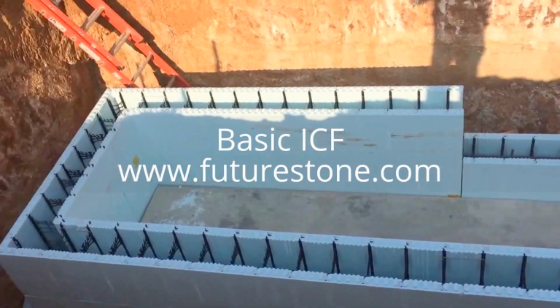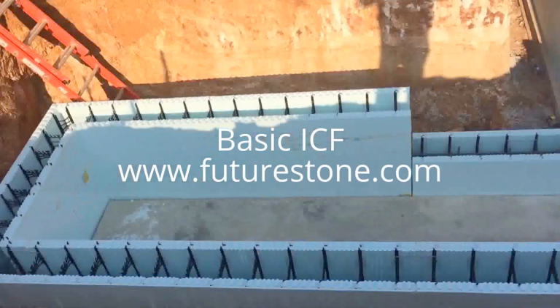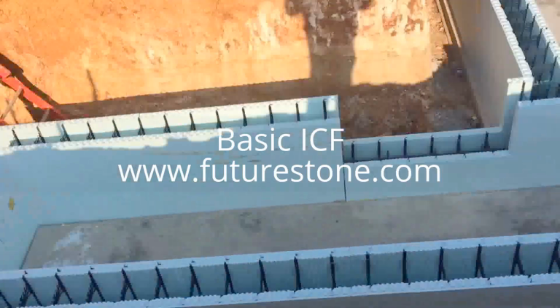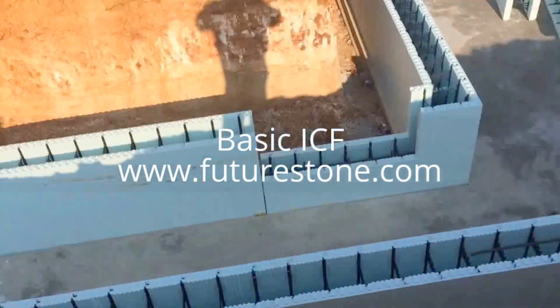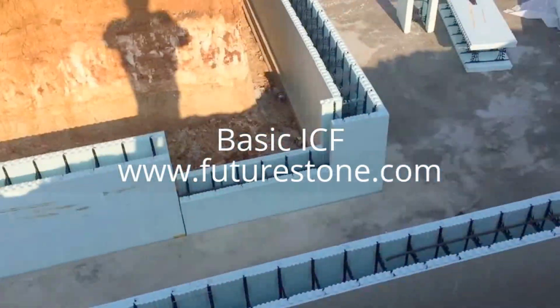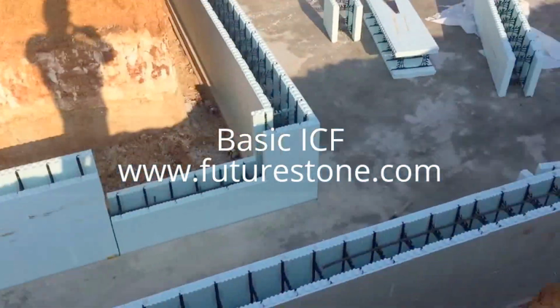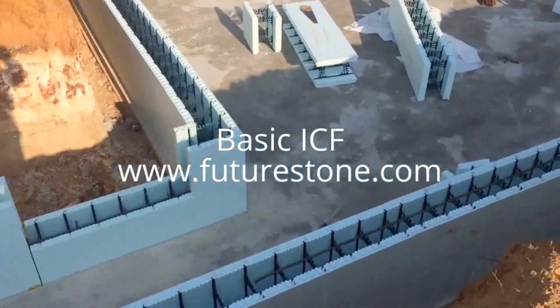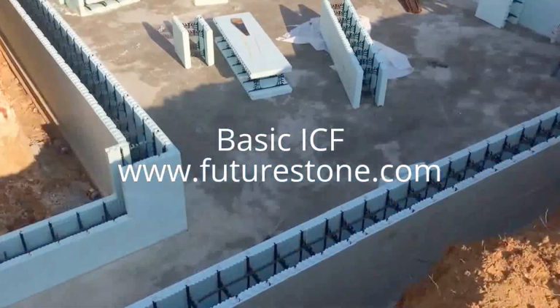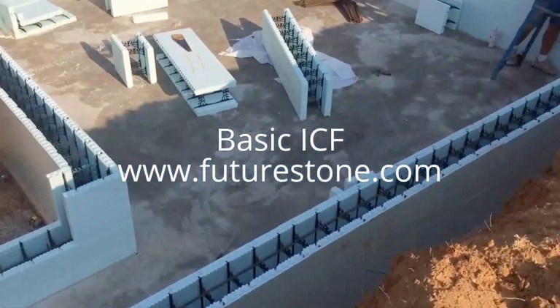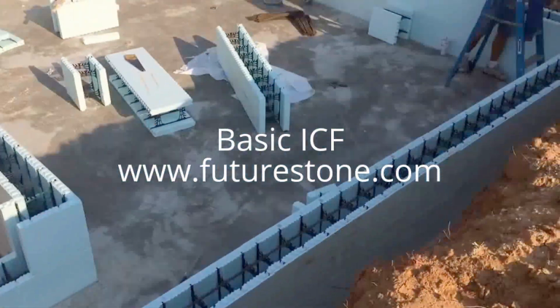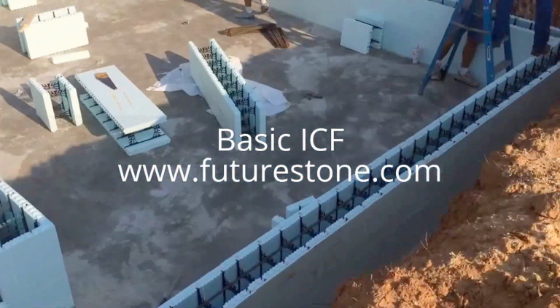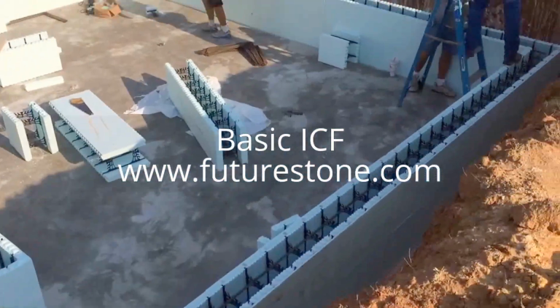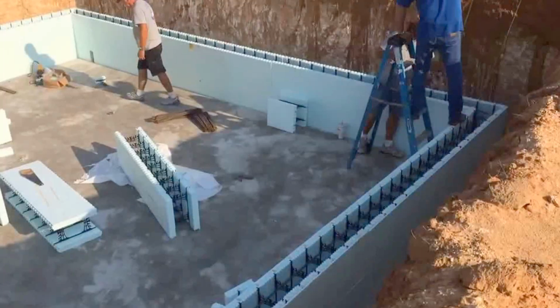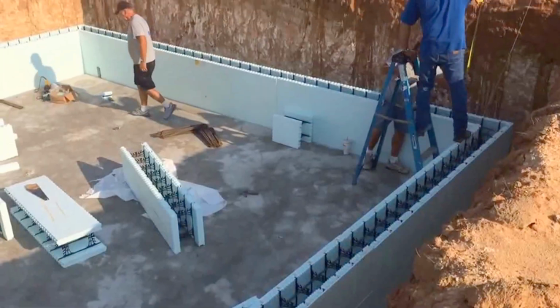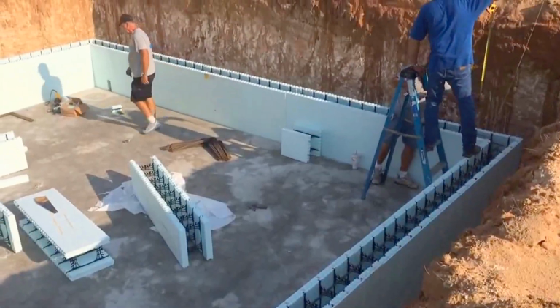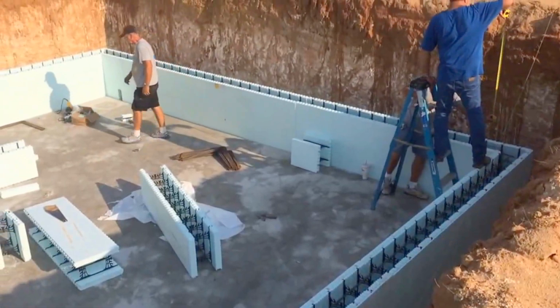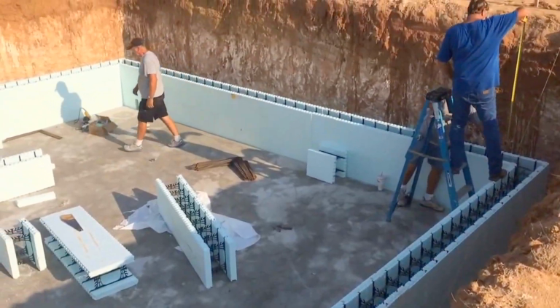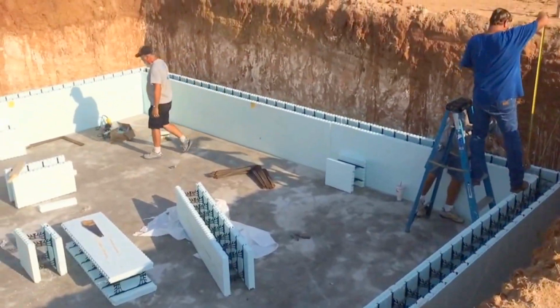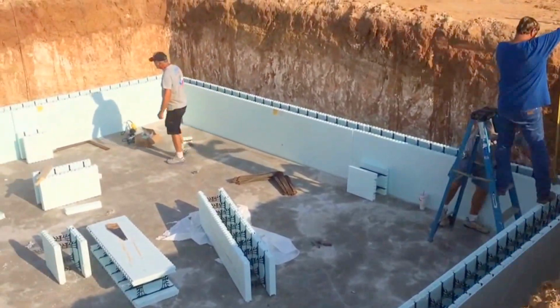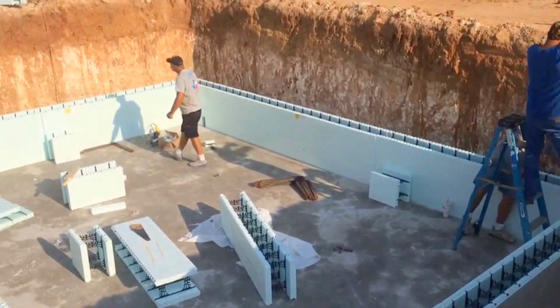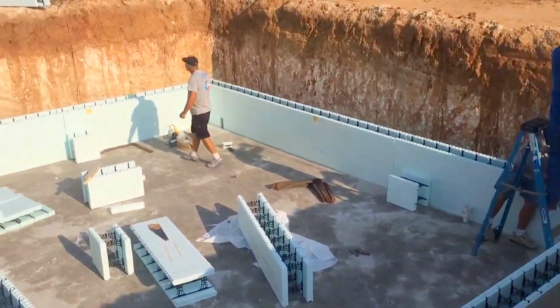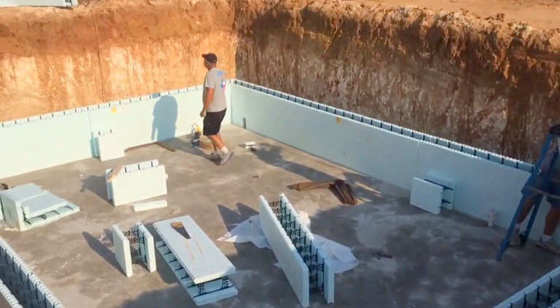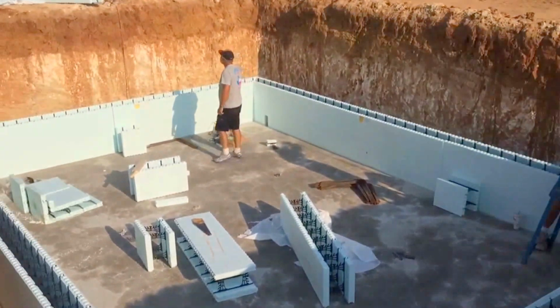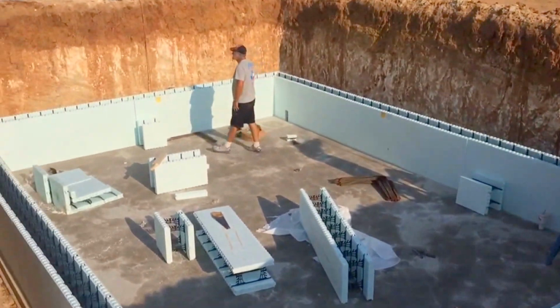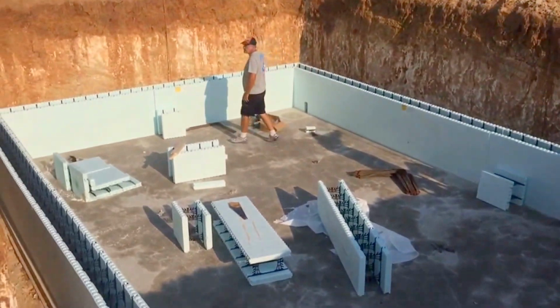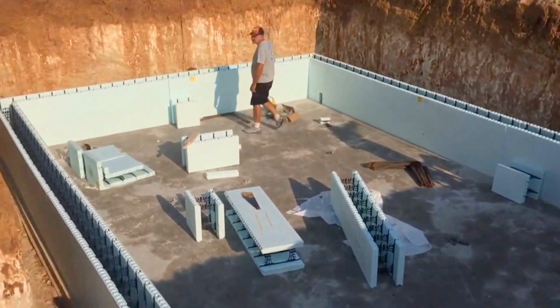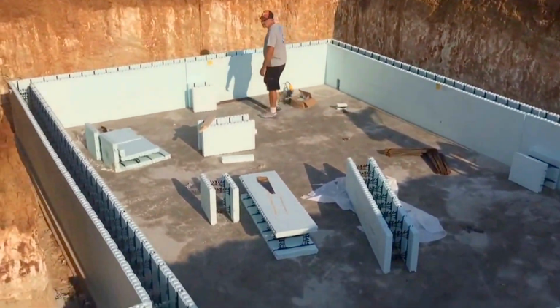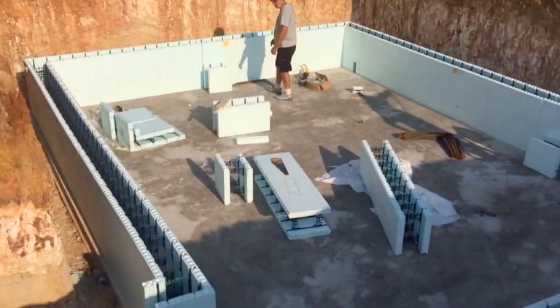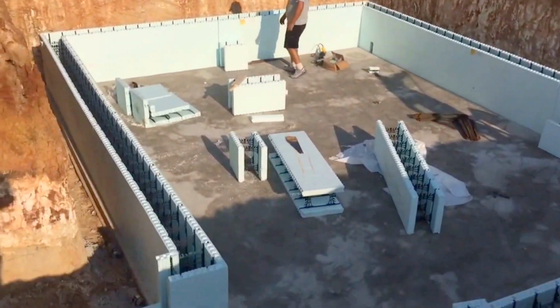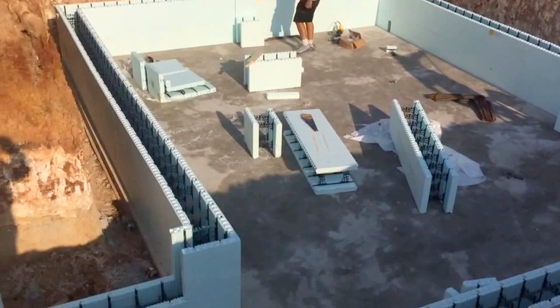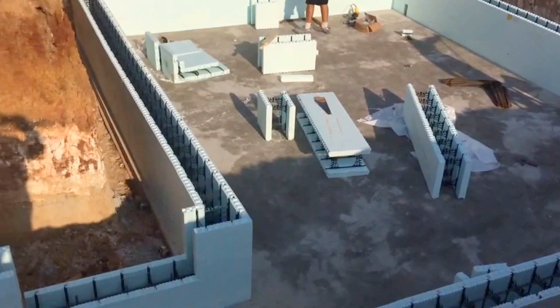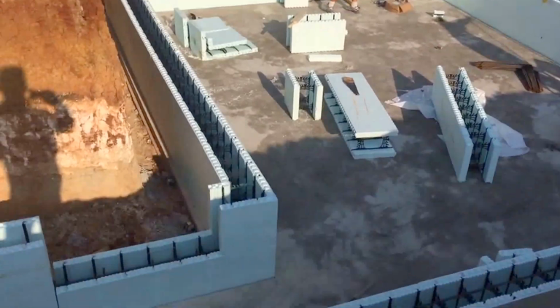This is Cameron. It's 9 o'clock on day one of this little basement.